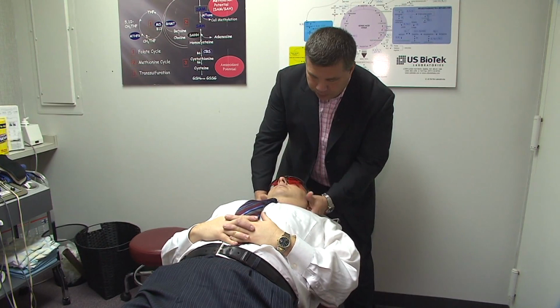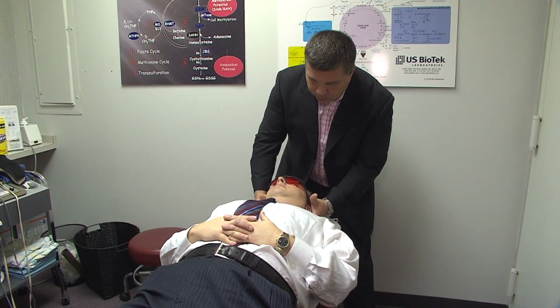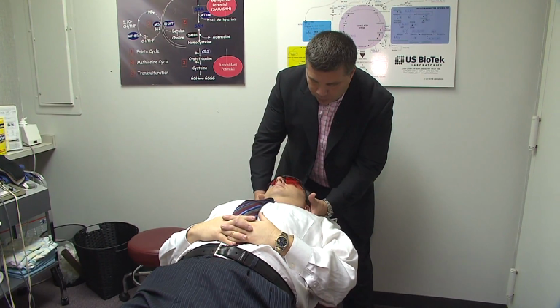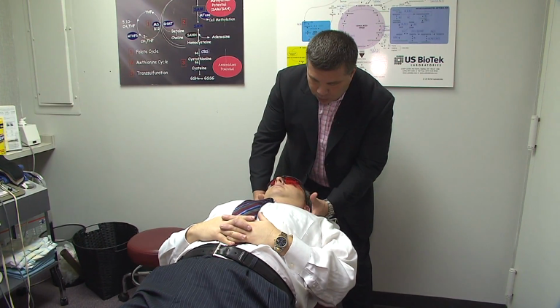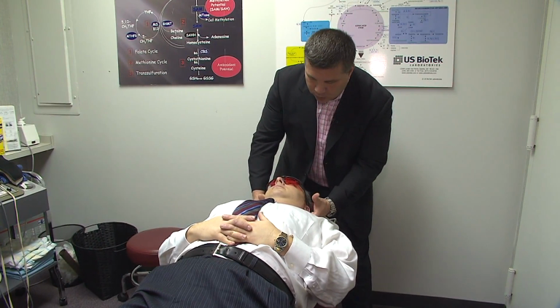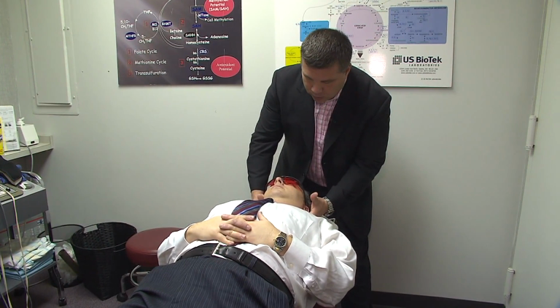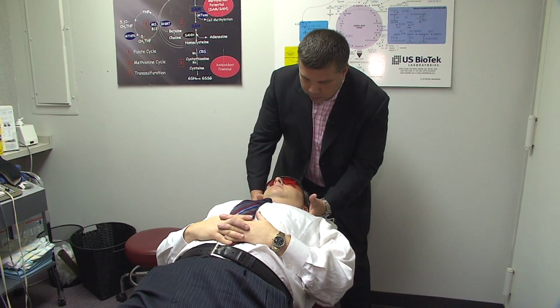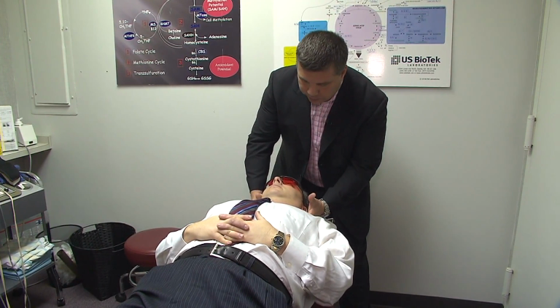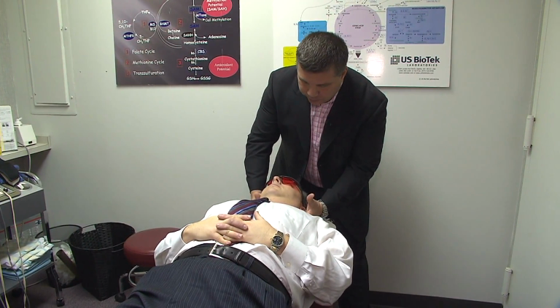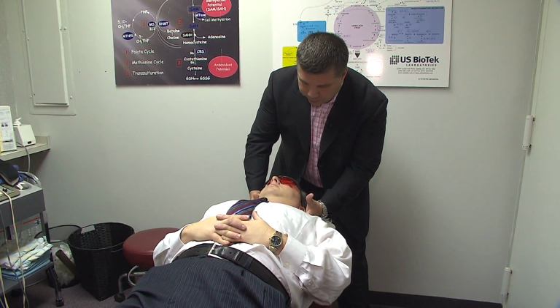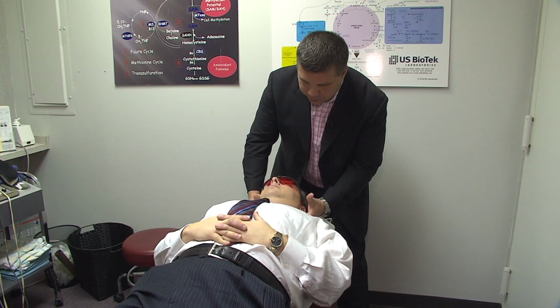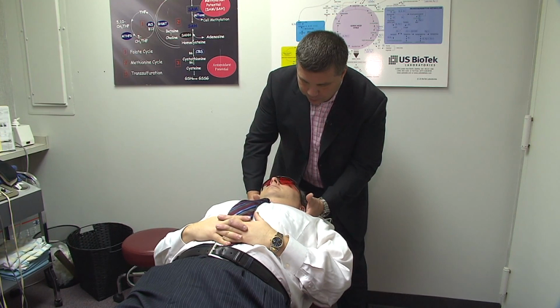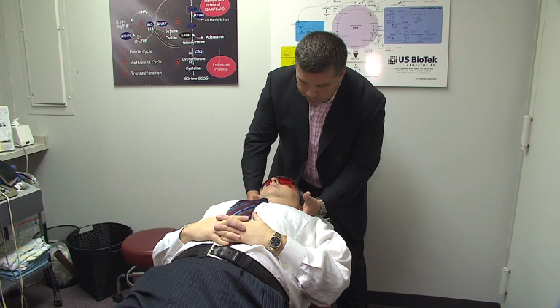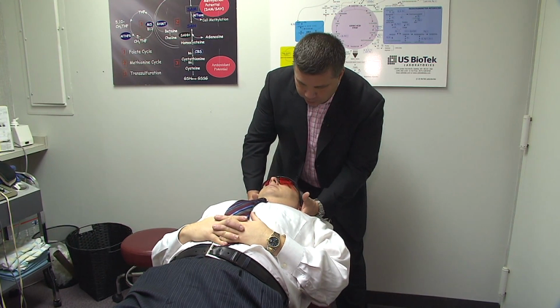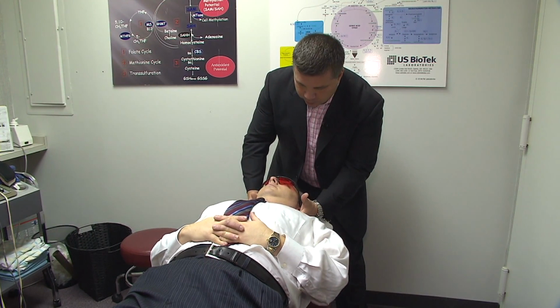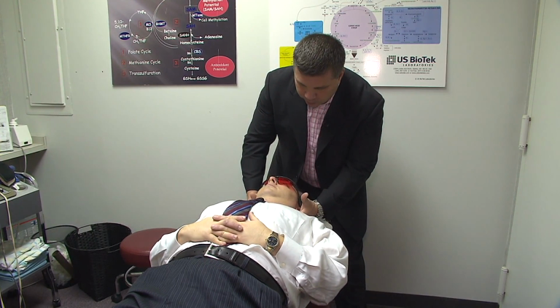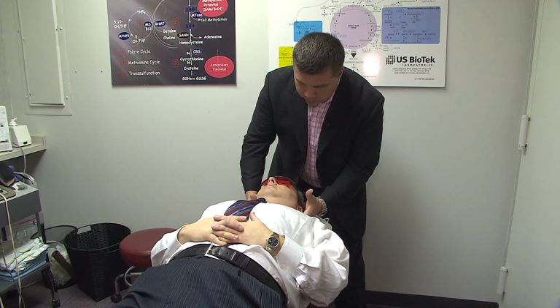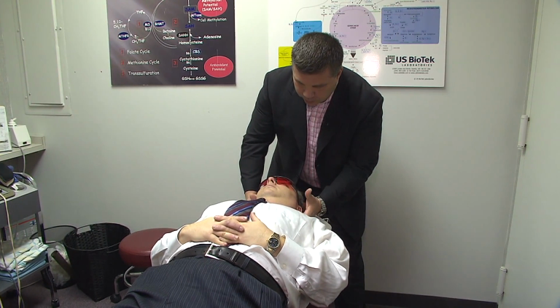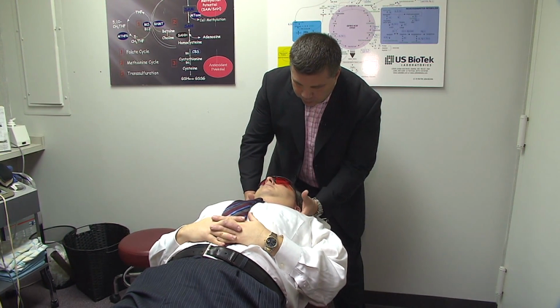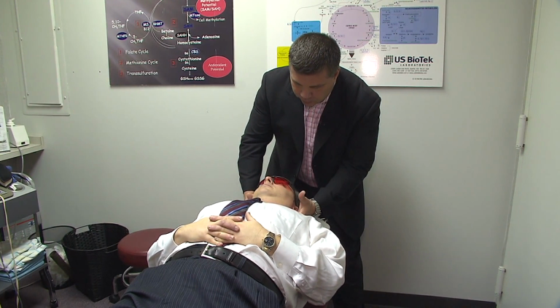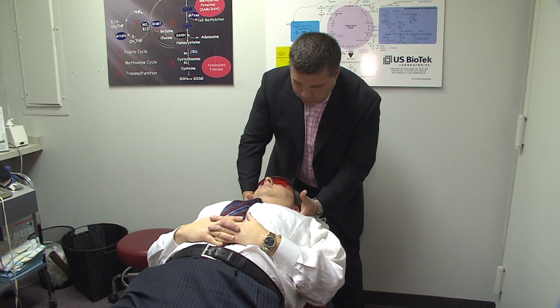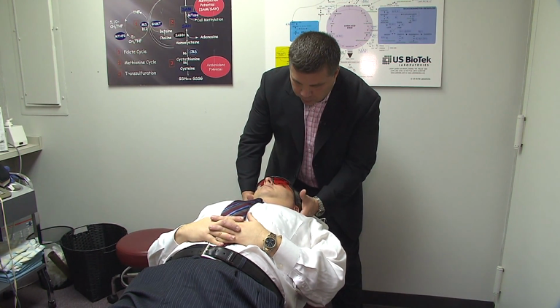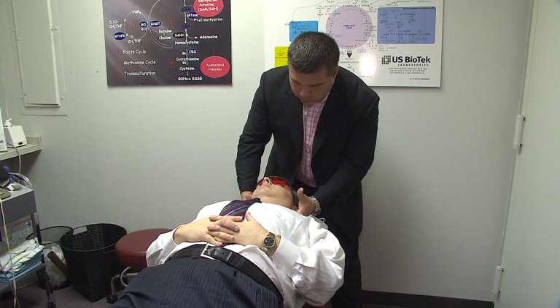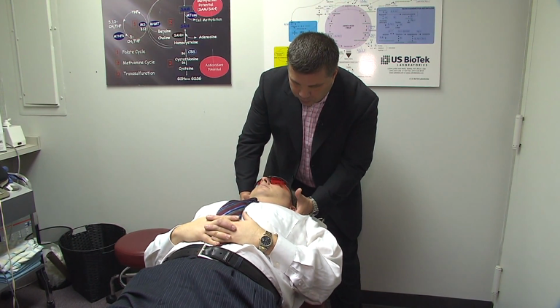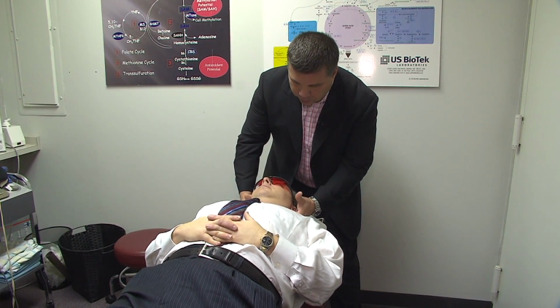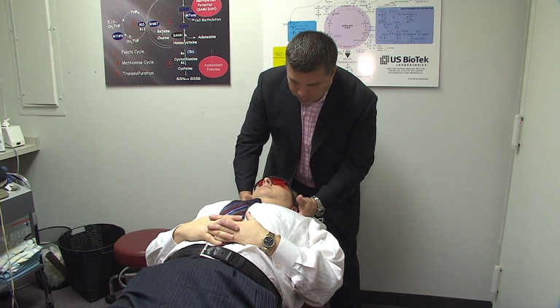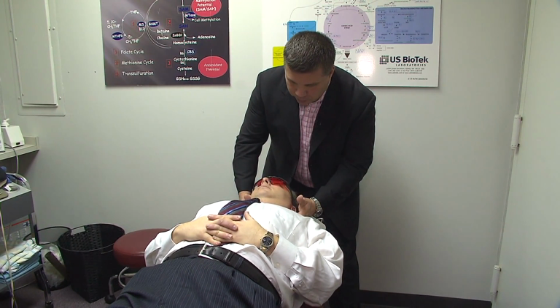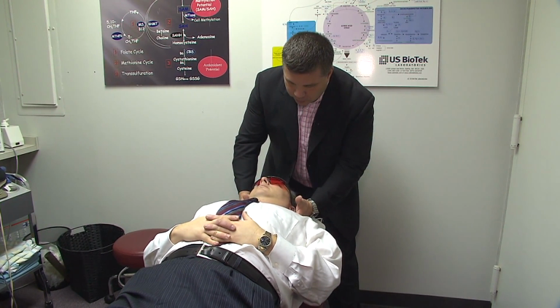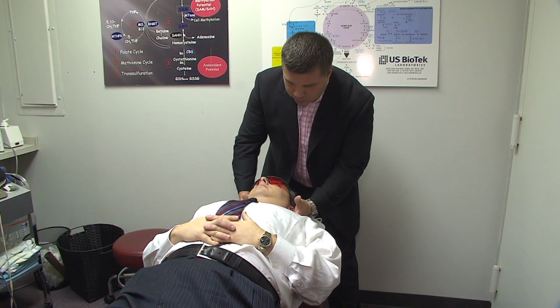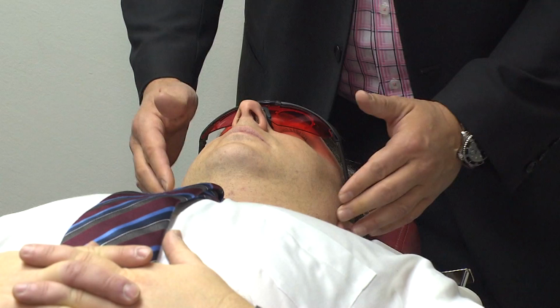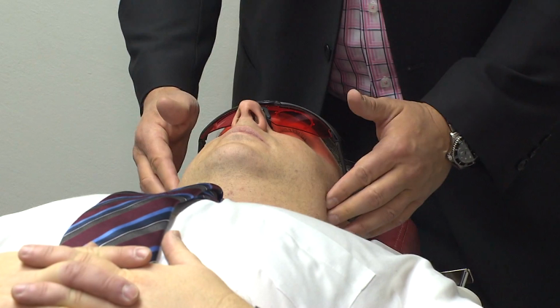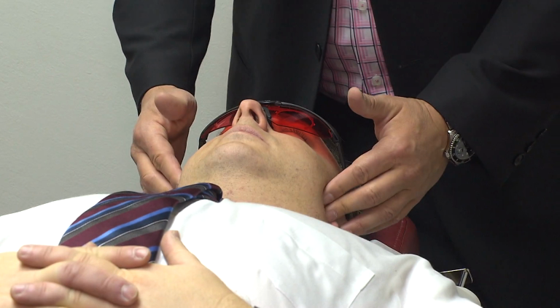Dr. Grutadoria says Scott's headaches were linked to both dietary, neurological, and structural causes.